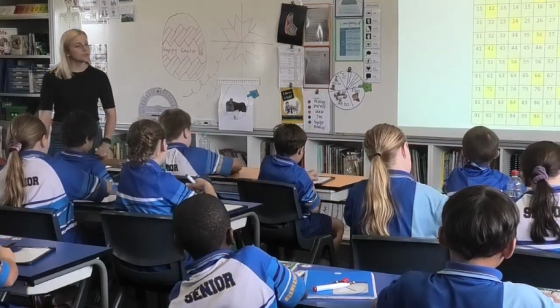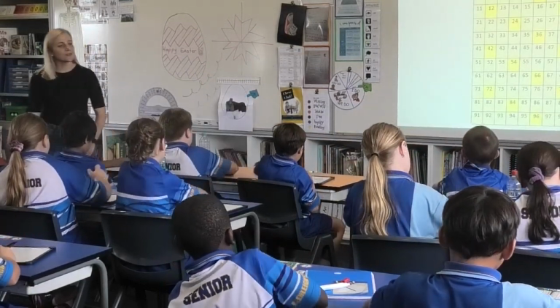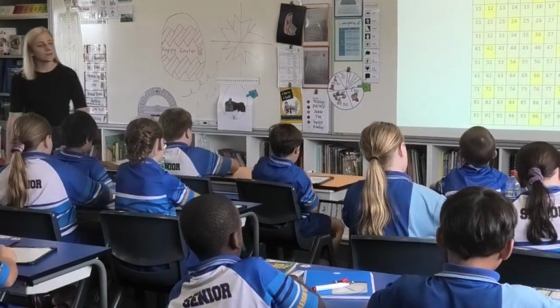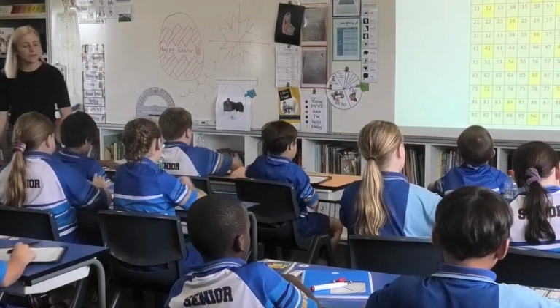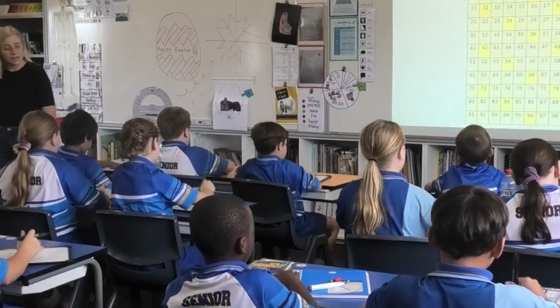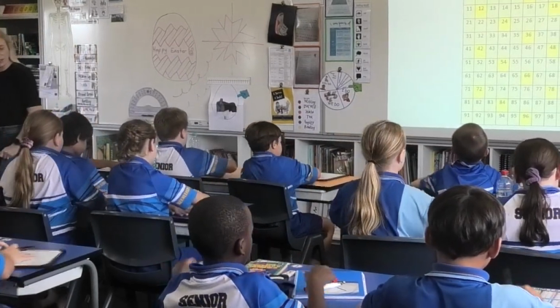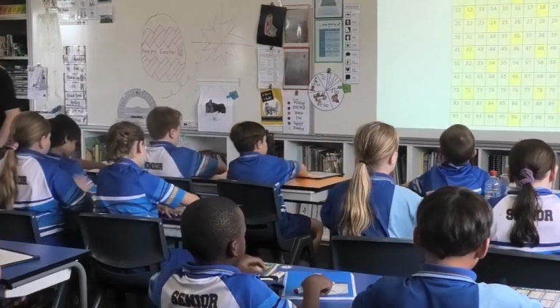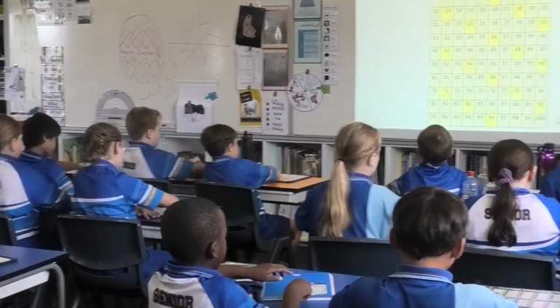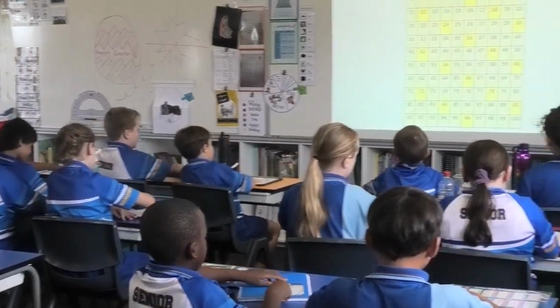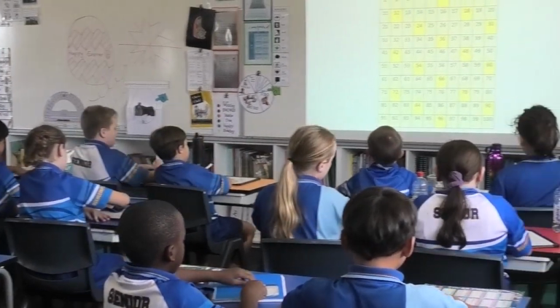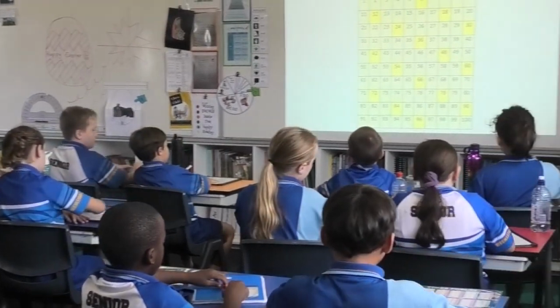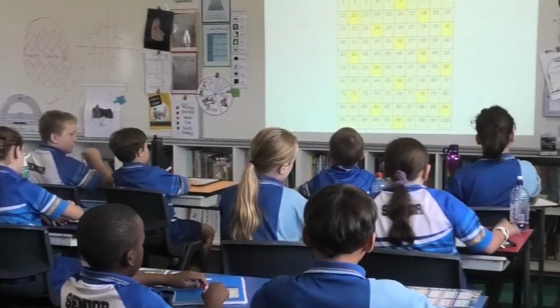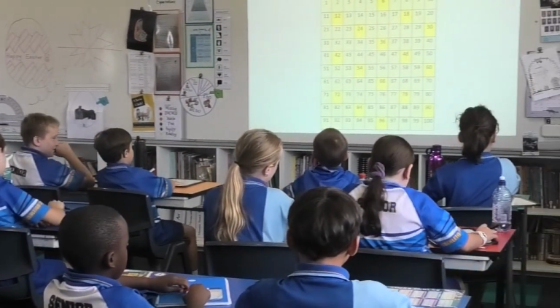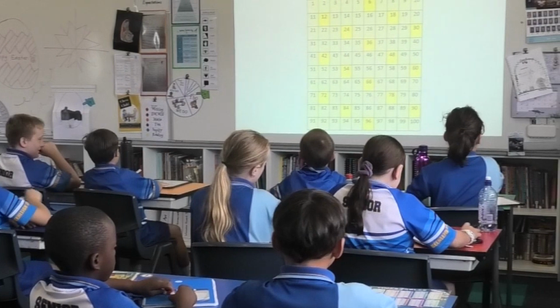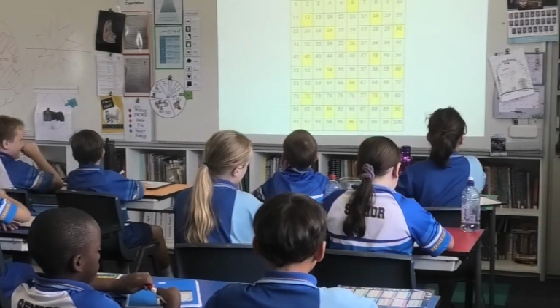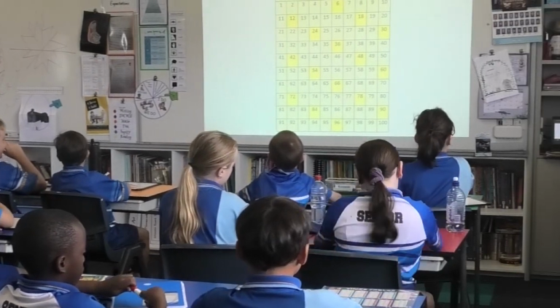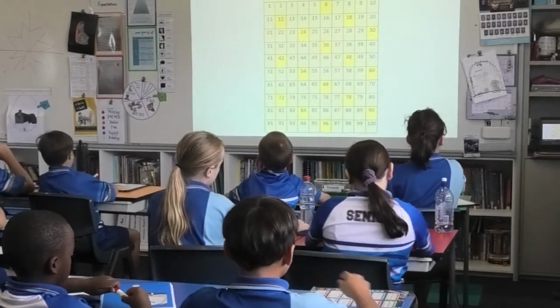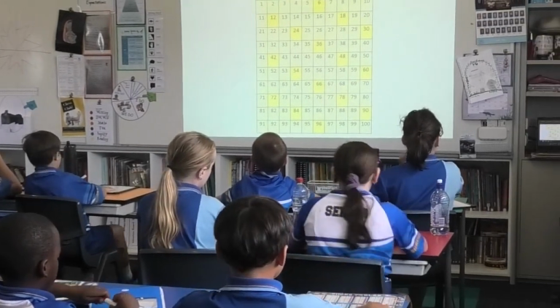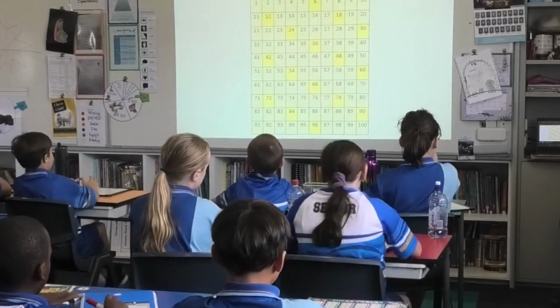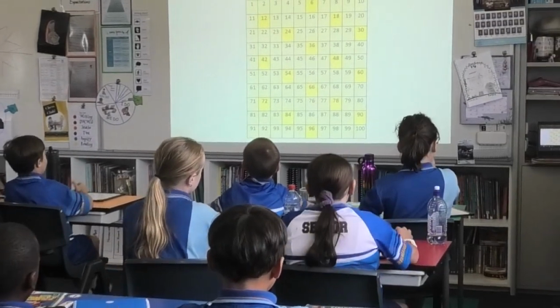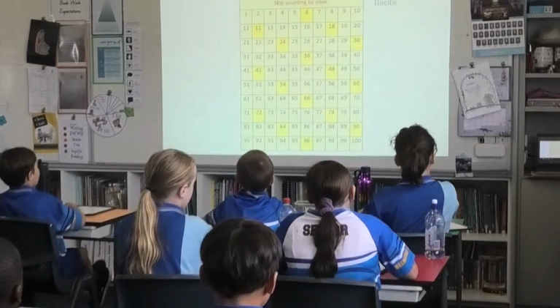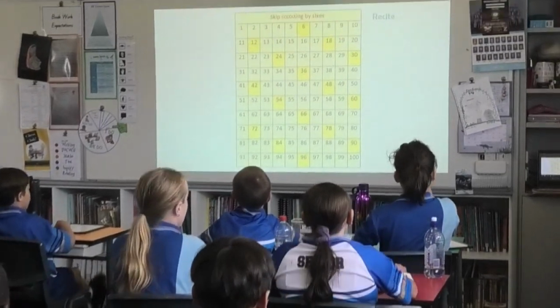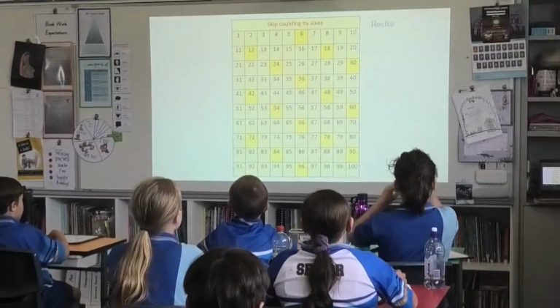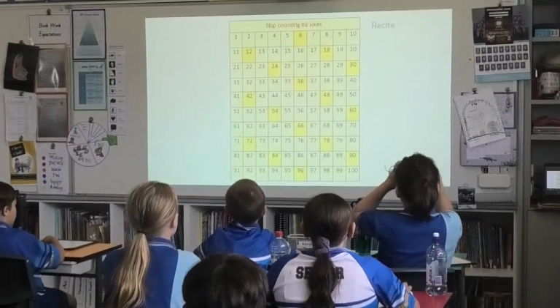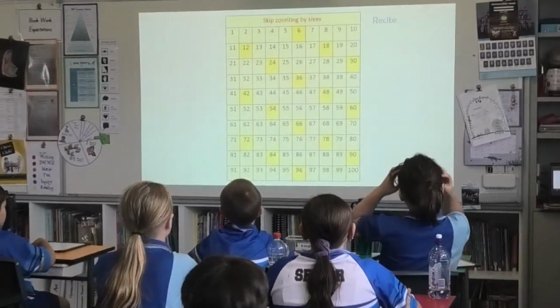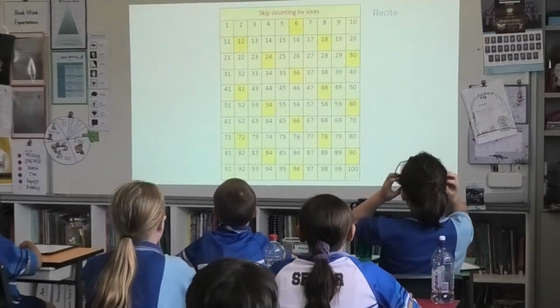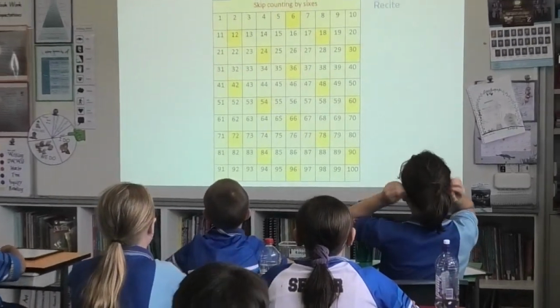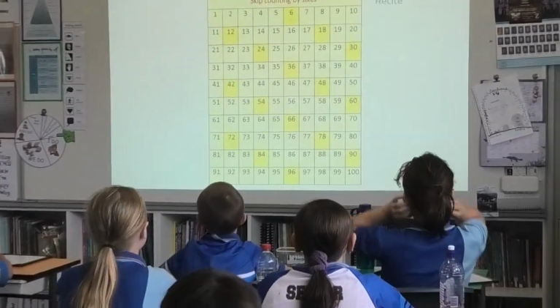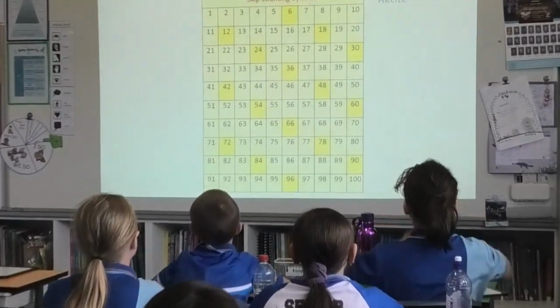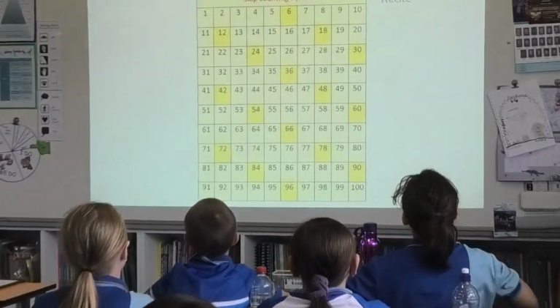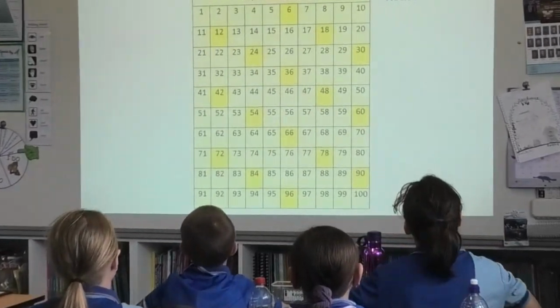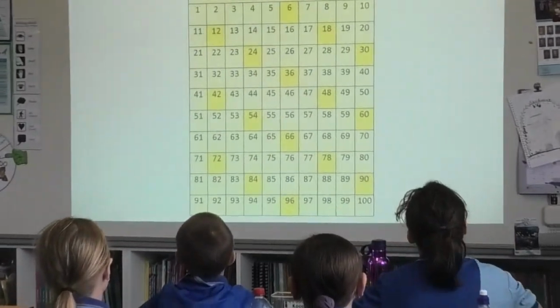Boards to front of desk. Let's skip counting our sixes. Let's go. Six, twelve, eighteen, 24, 30.